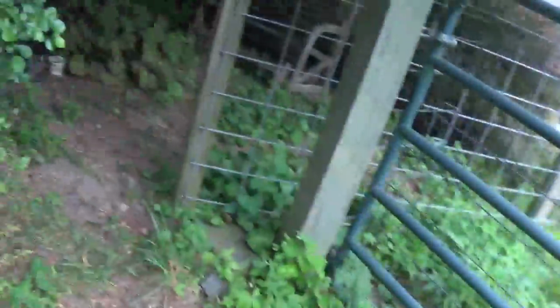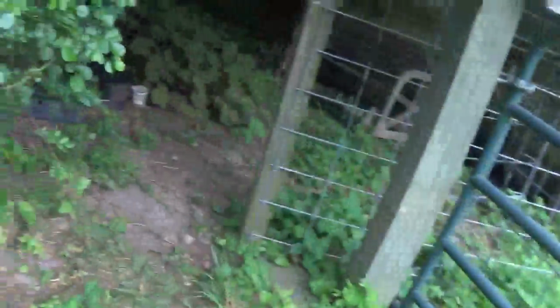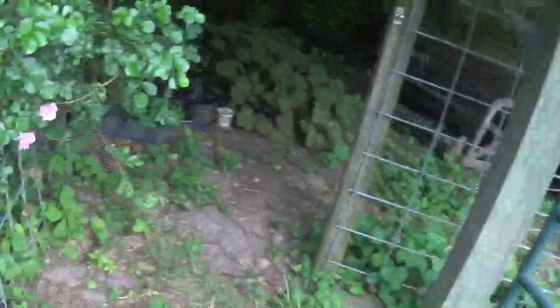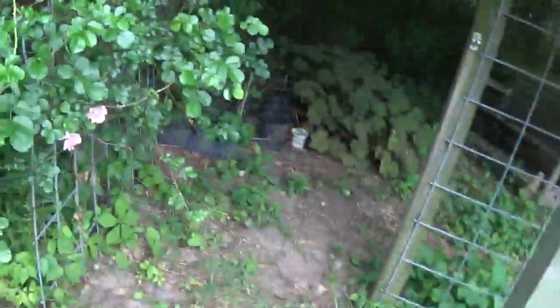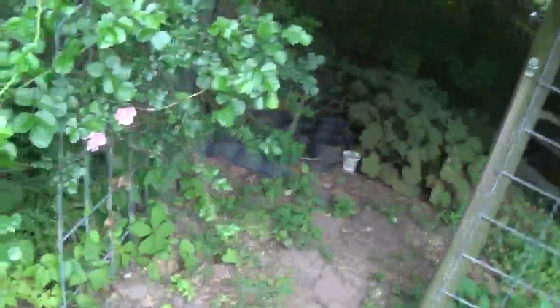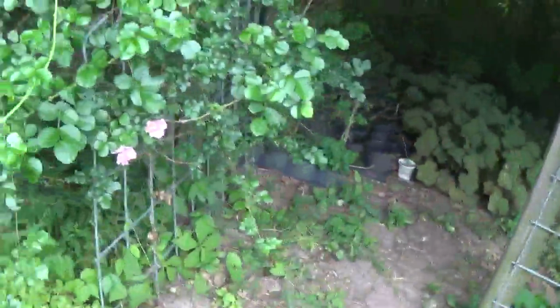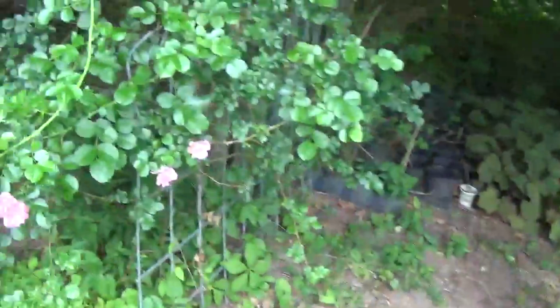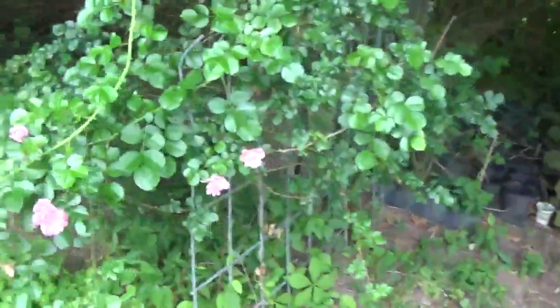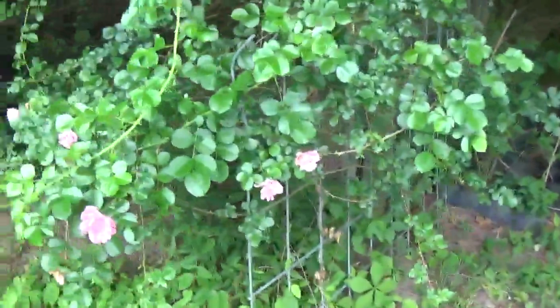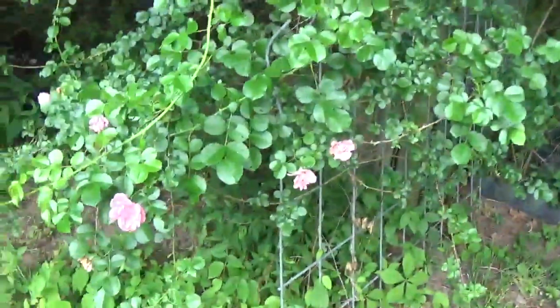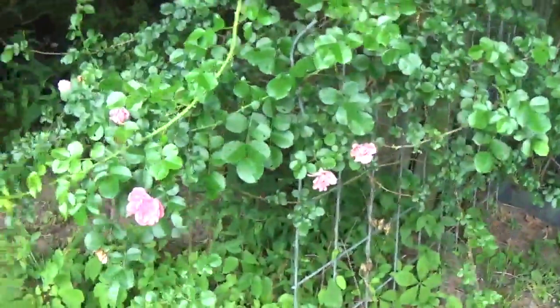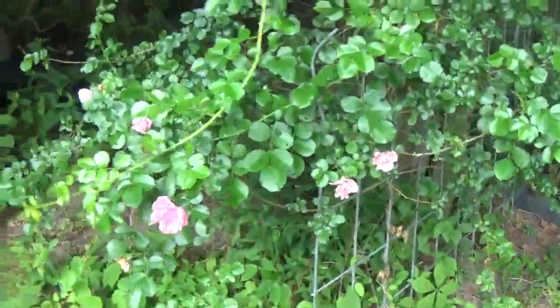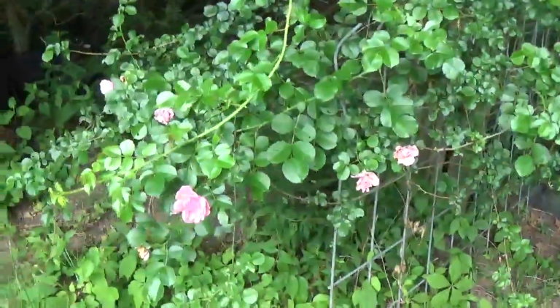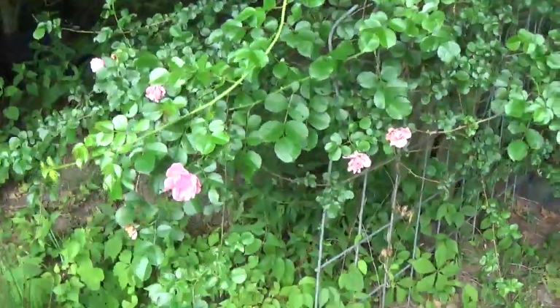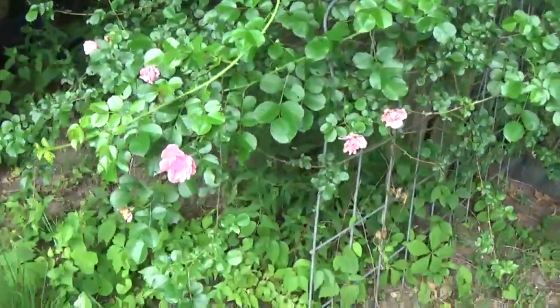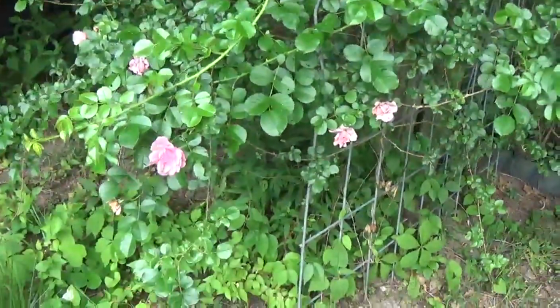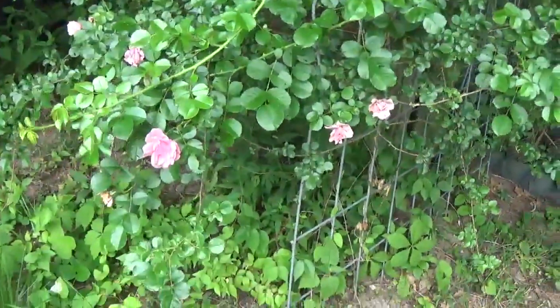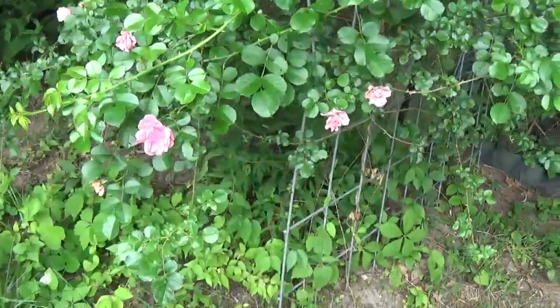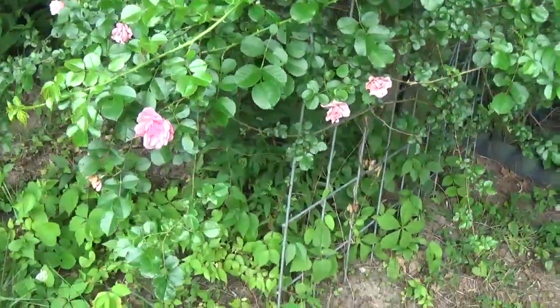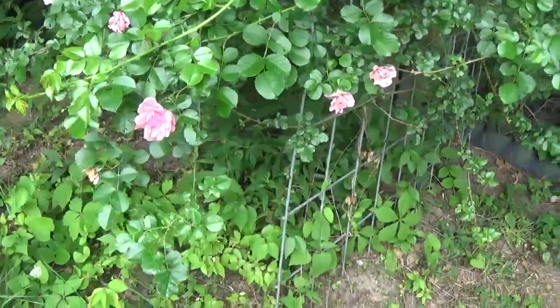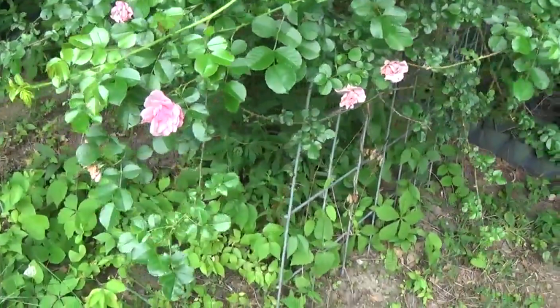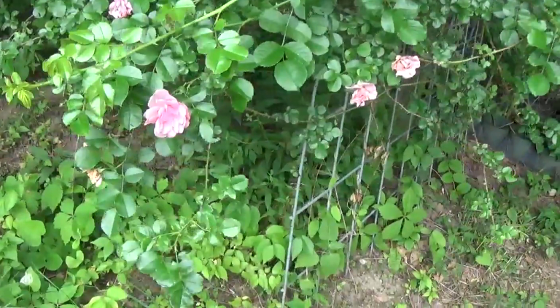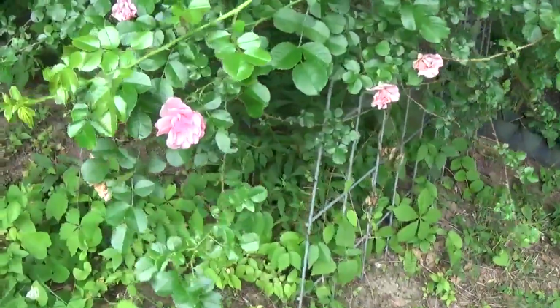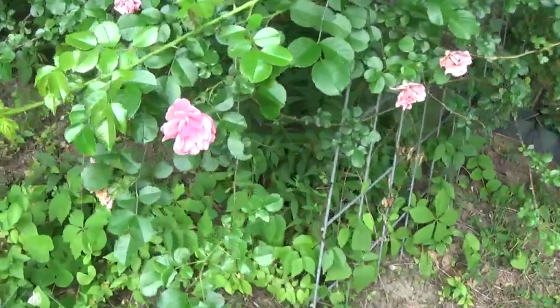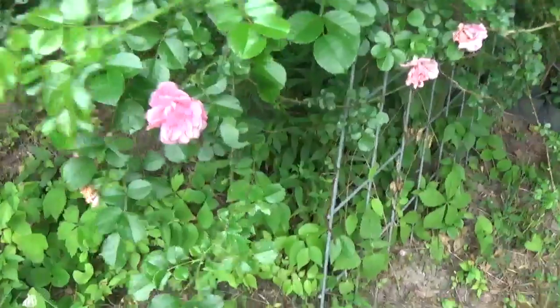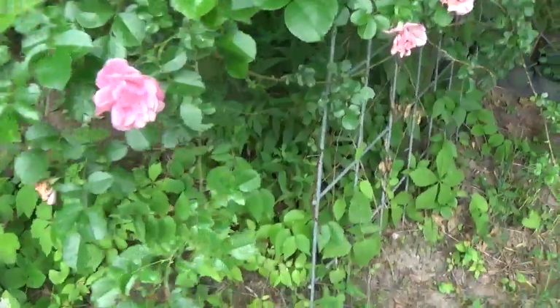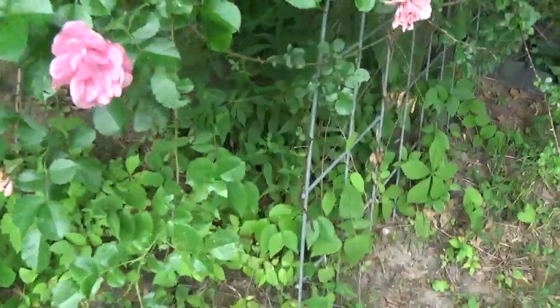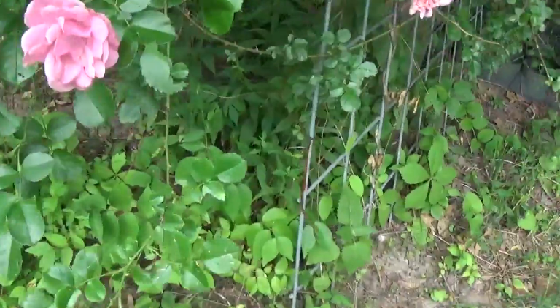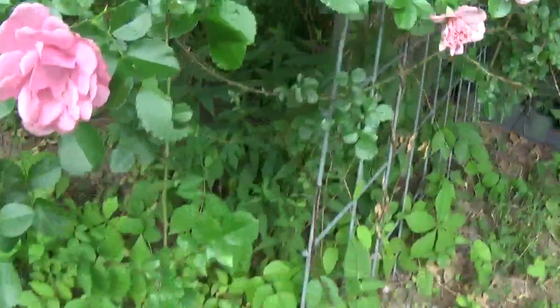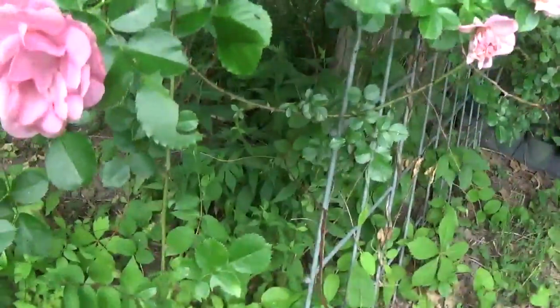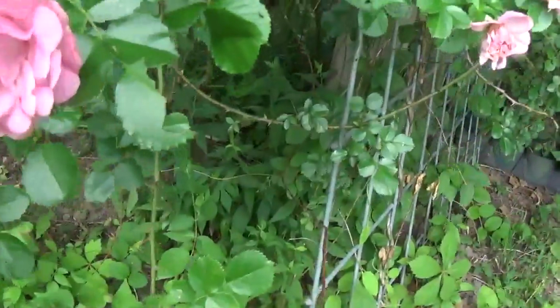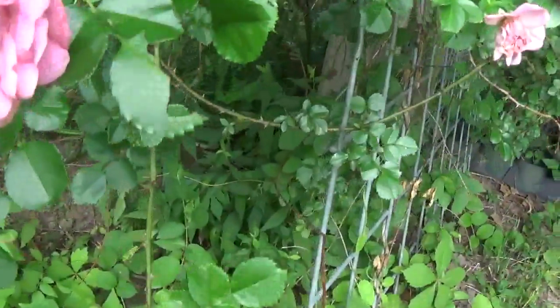And there's my pink rose still going, still doing its thing here.